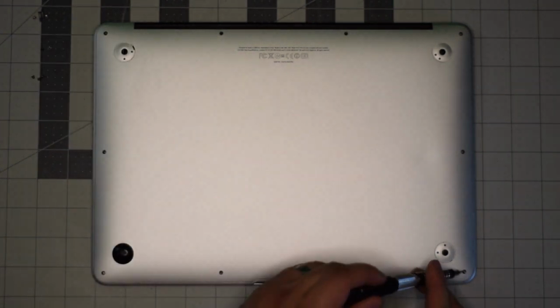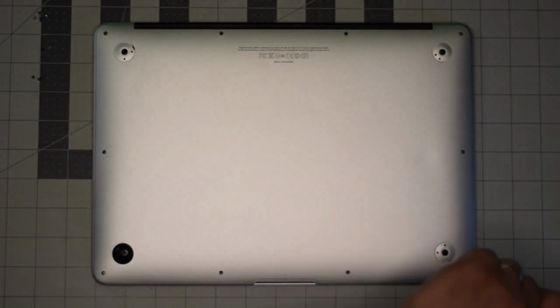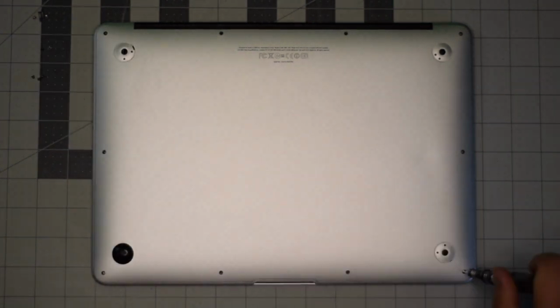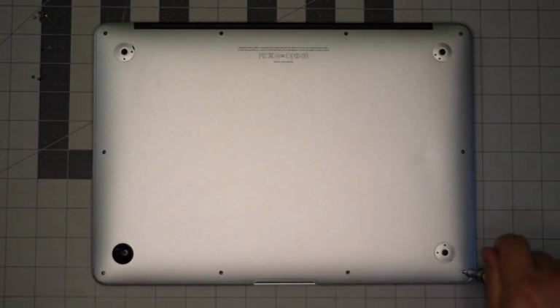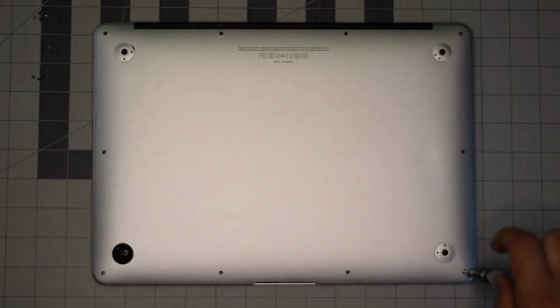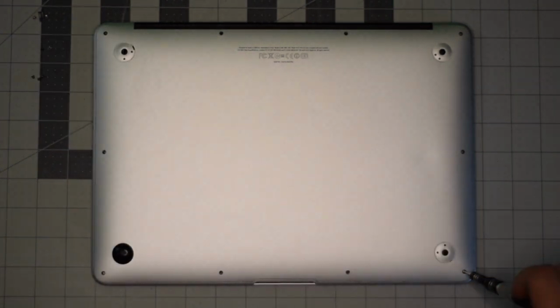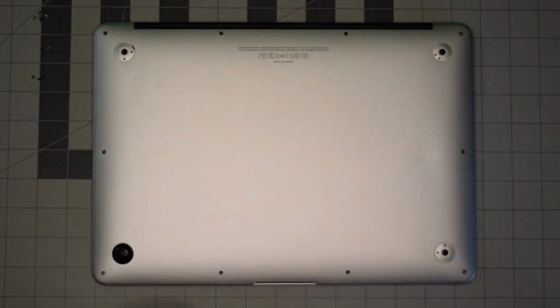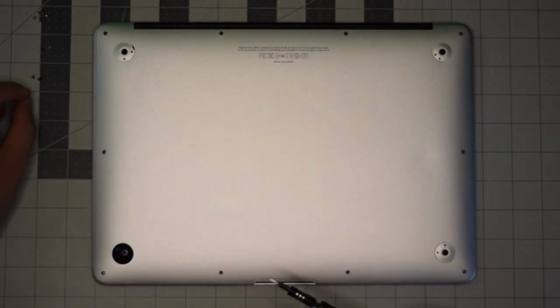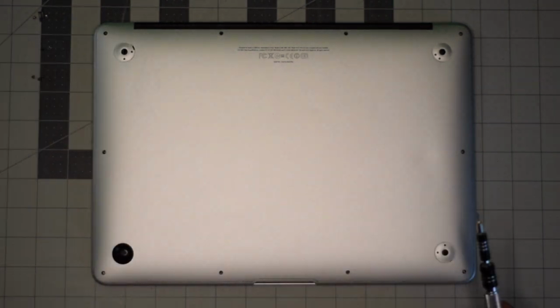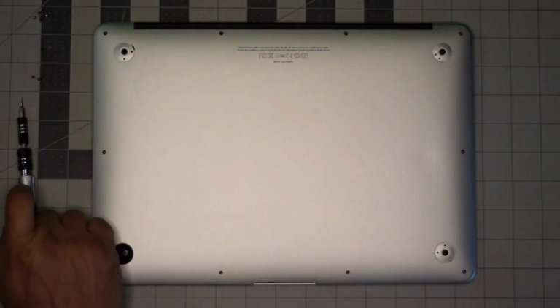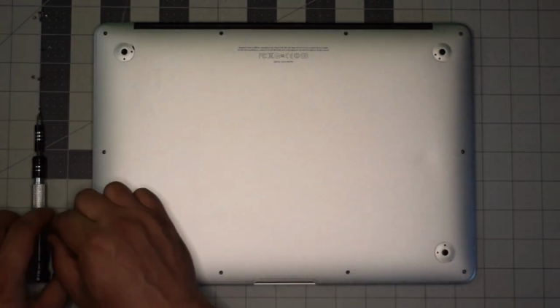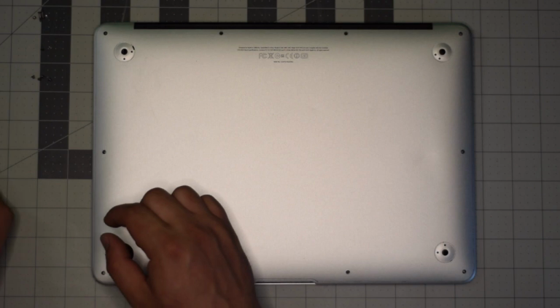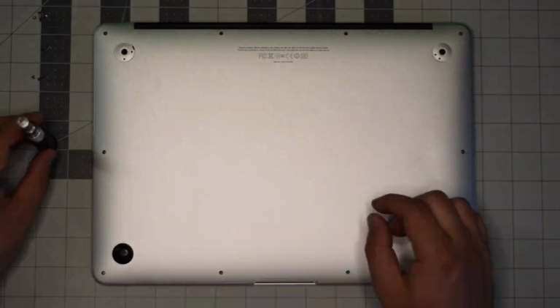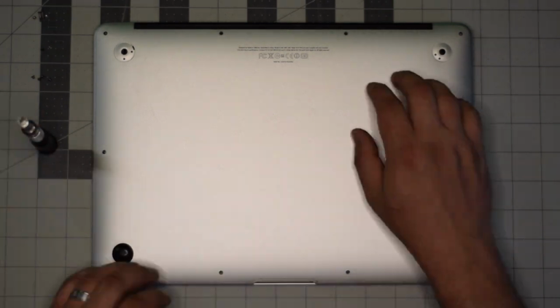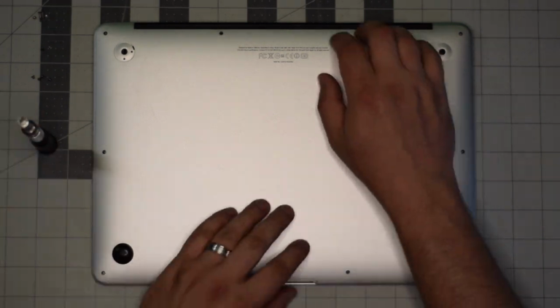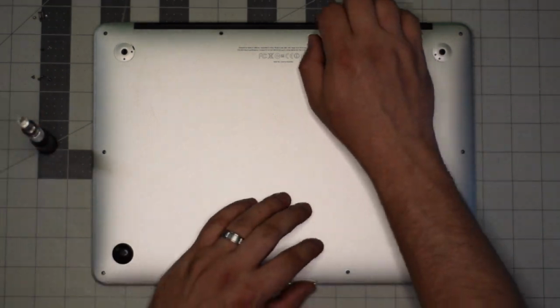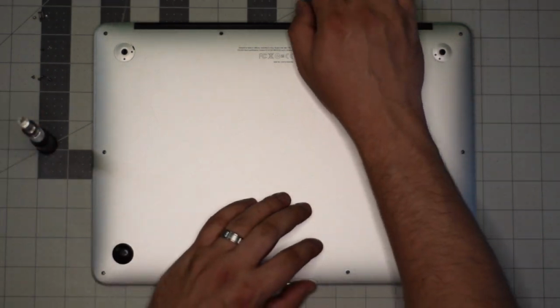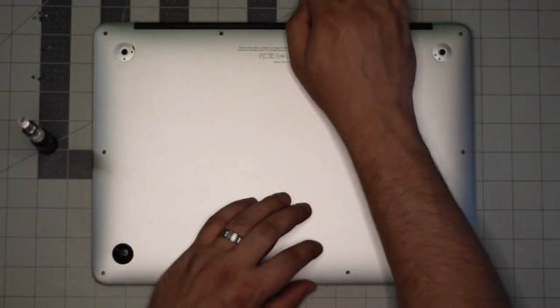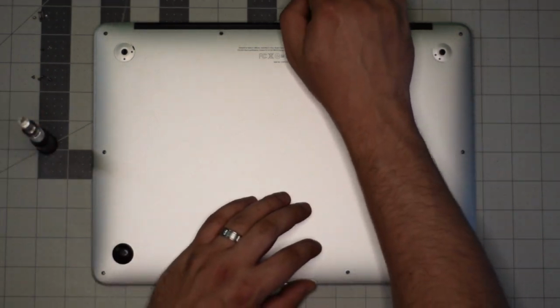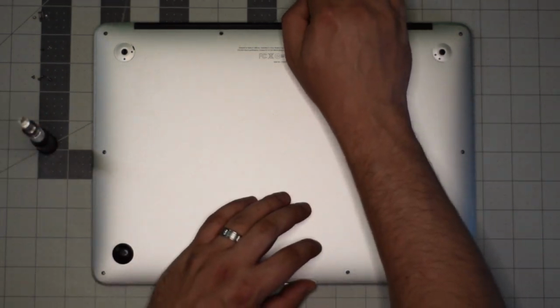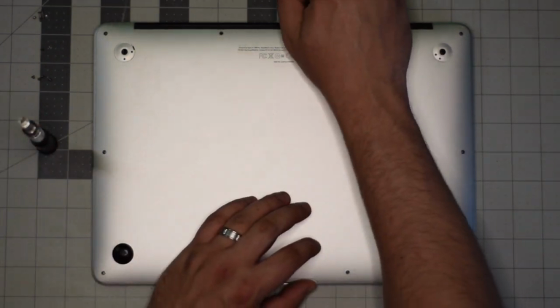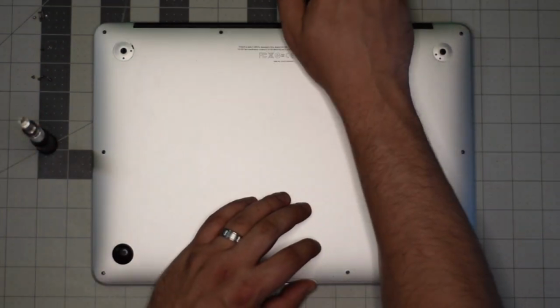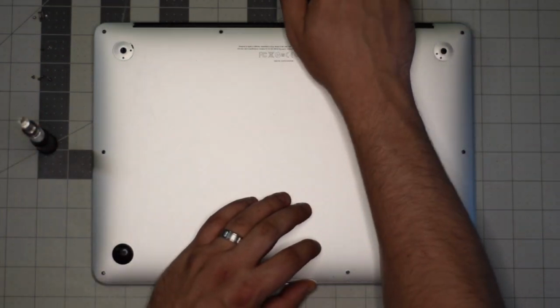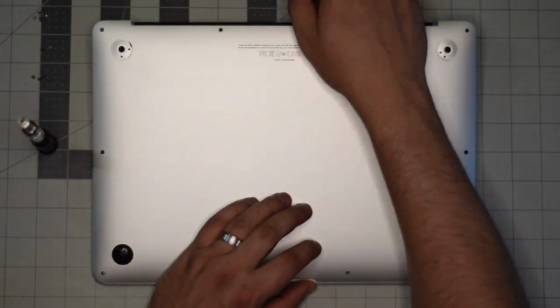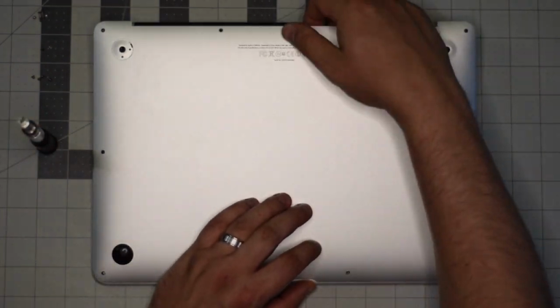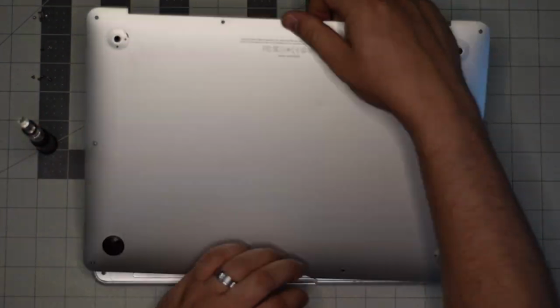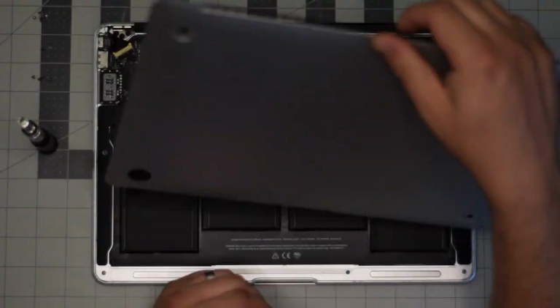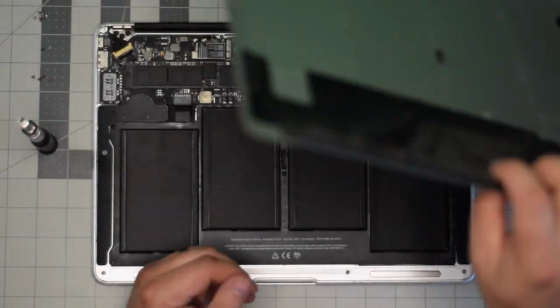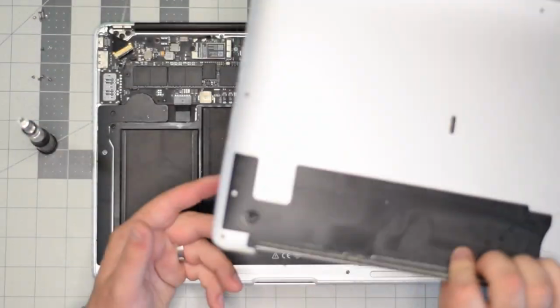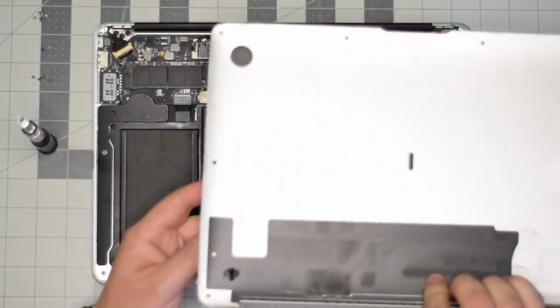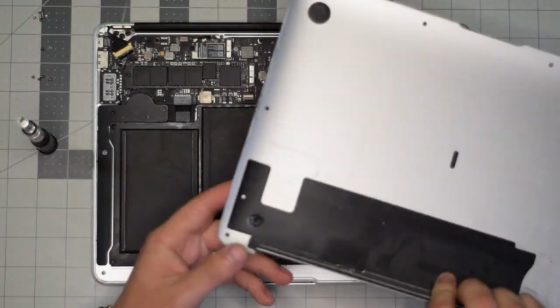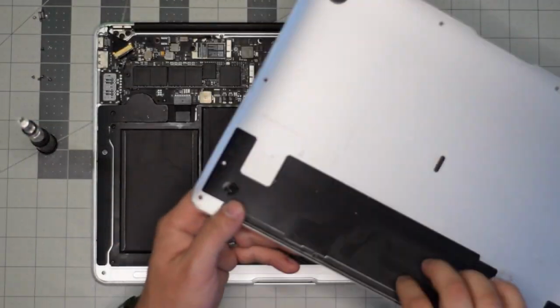With the screws out of the way, go ahead and gently lift up on the back panel and move it out of the way.